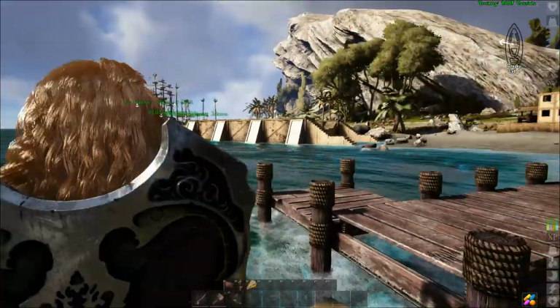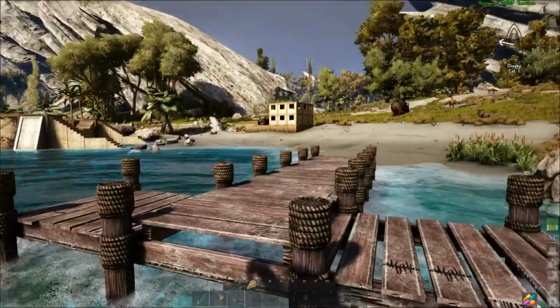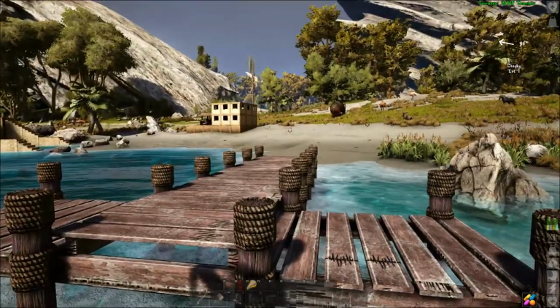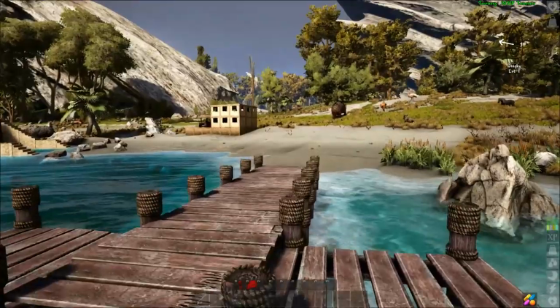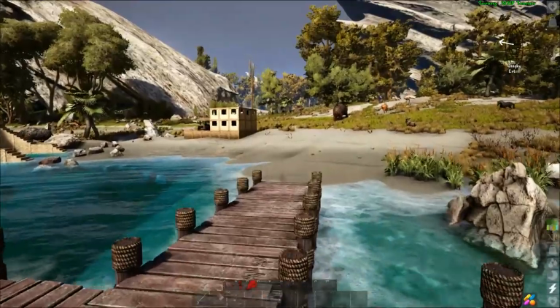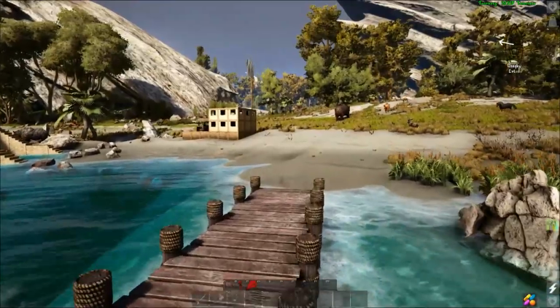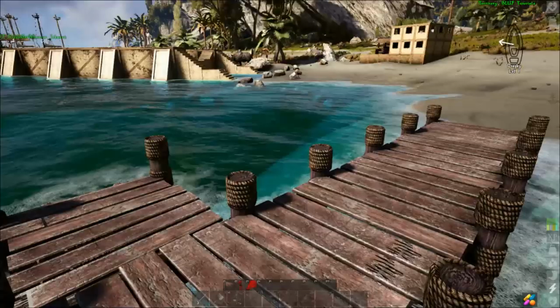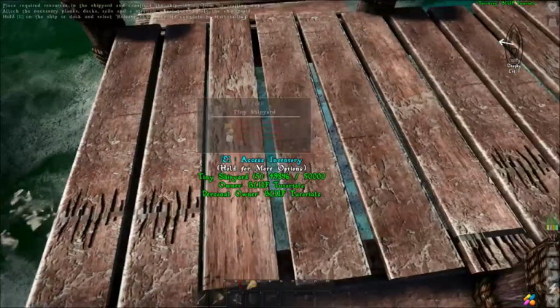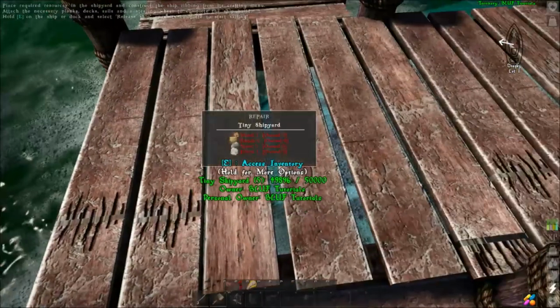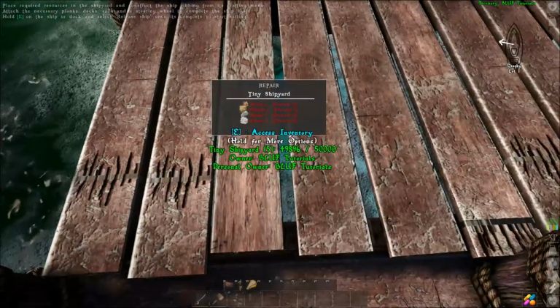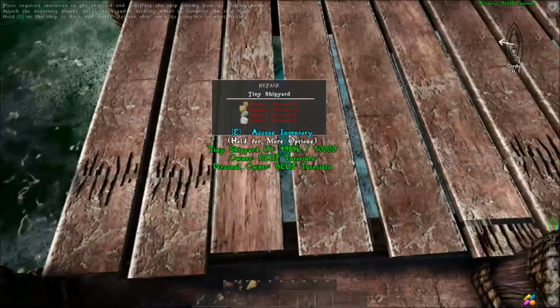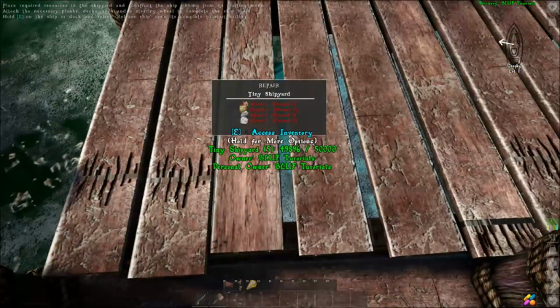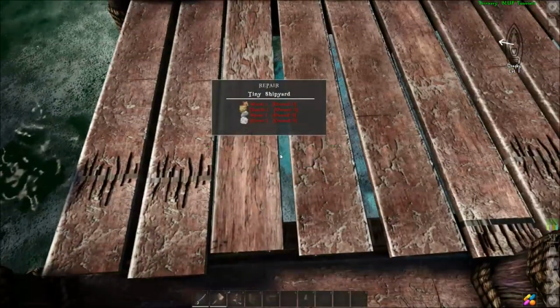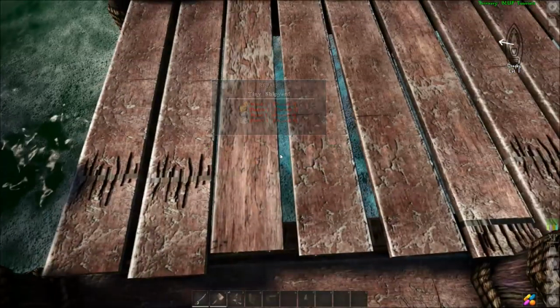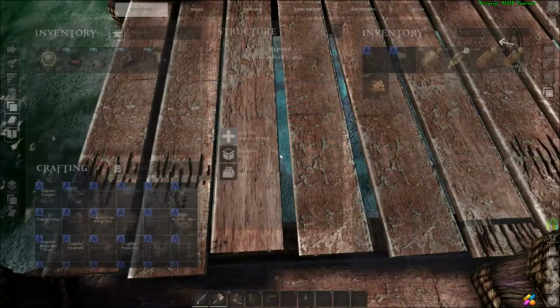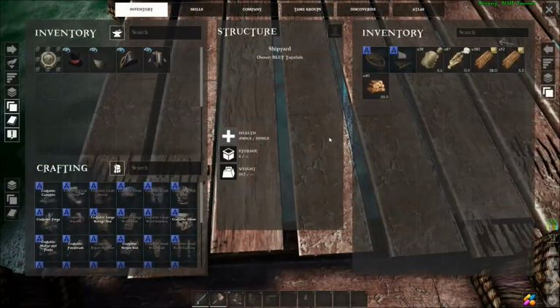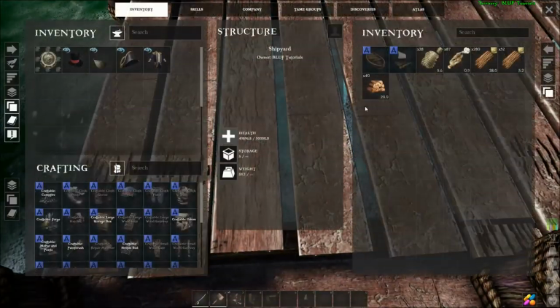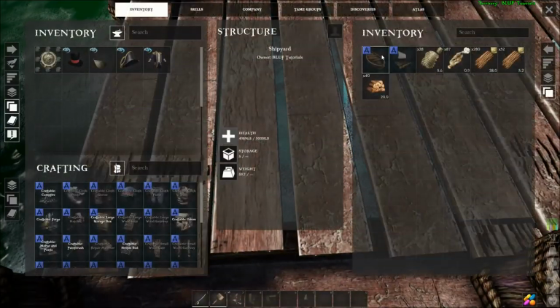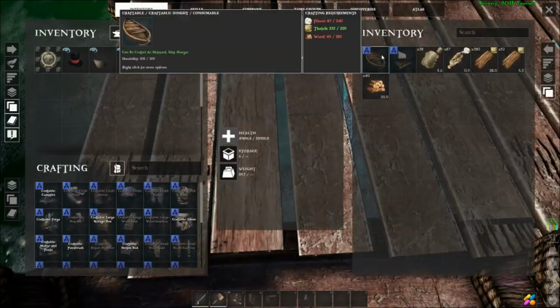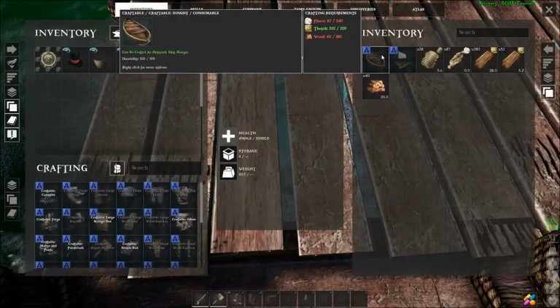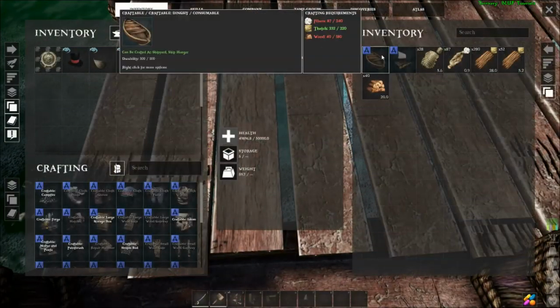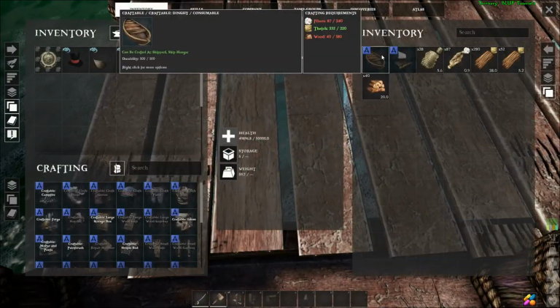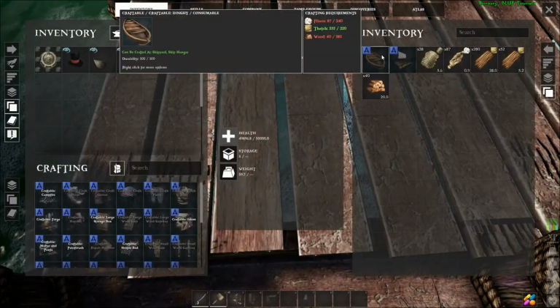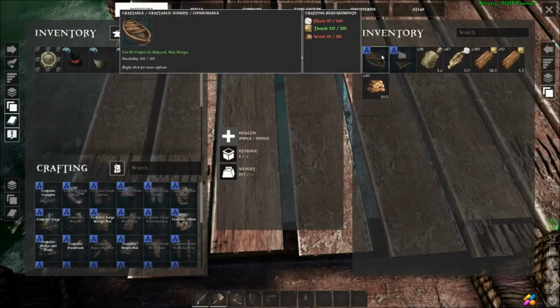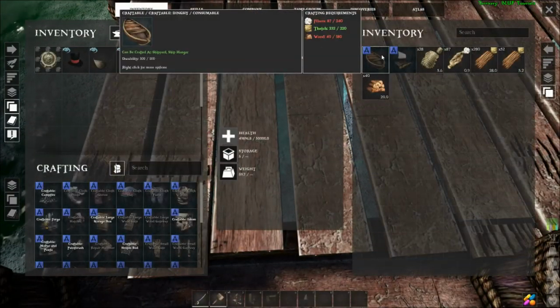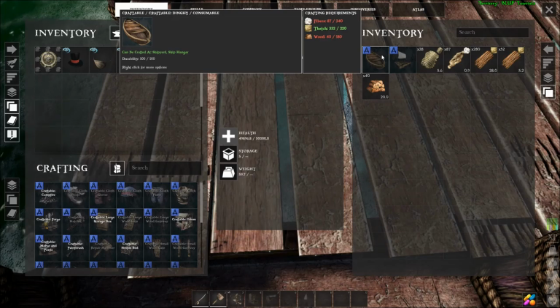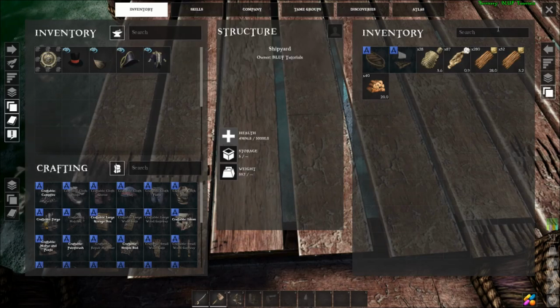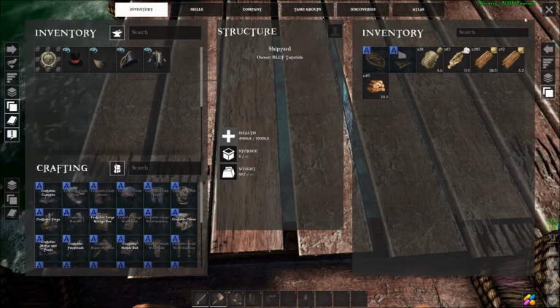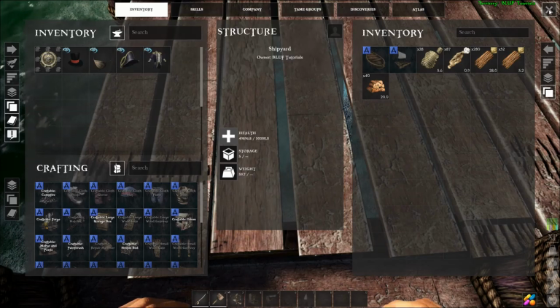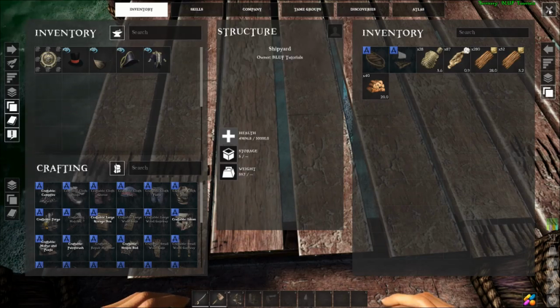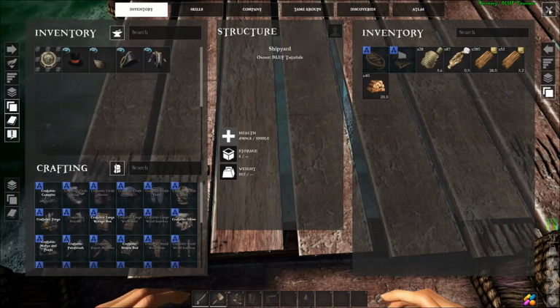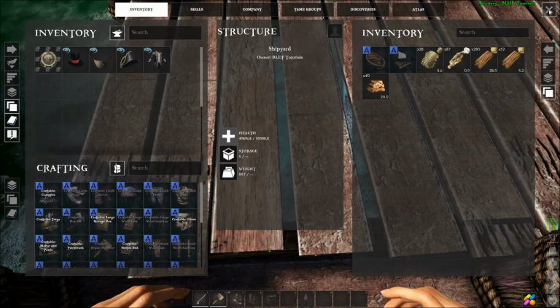The dinghy can be built at the tiny shipyard or at a dinghy dock for 240 fiber, 220 thatch, and 180 wood.